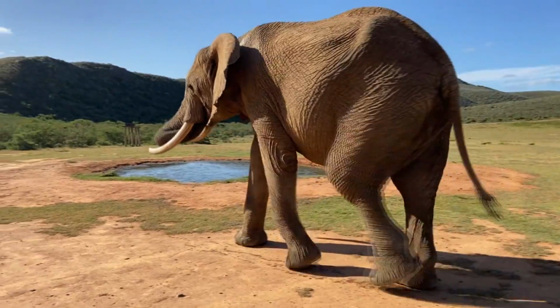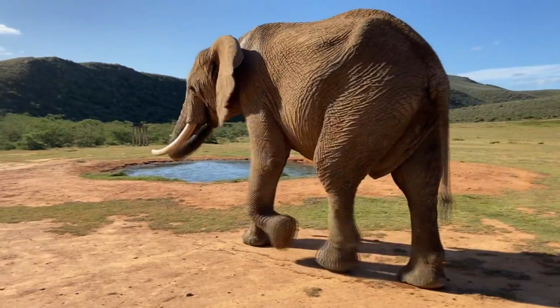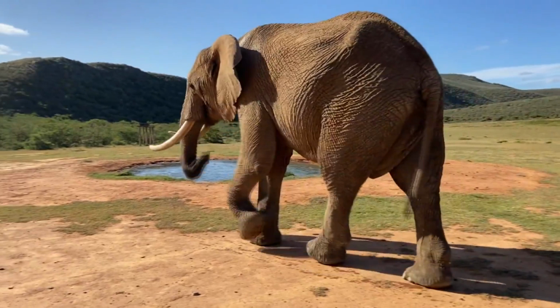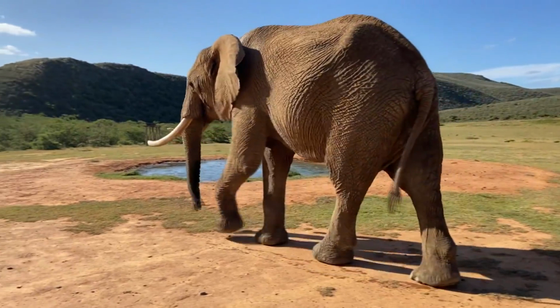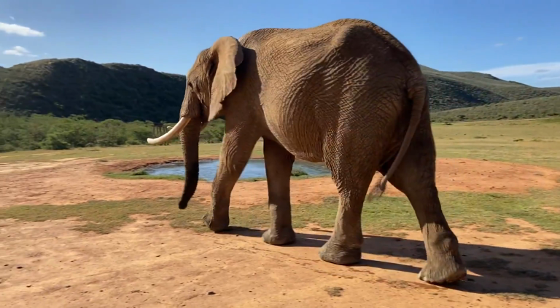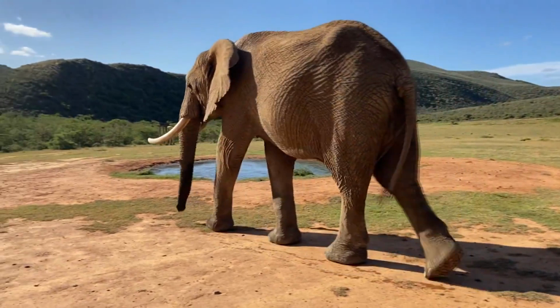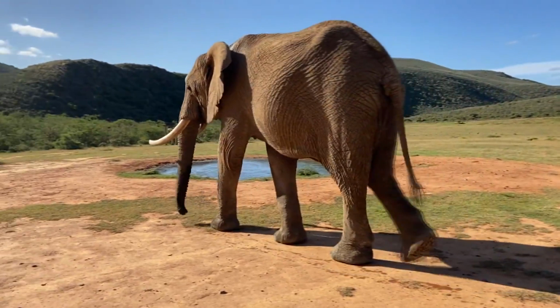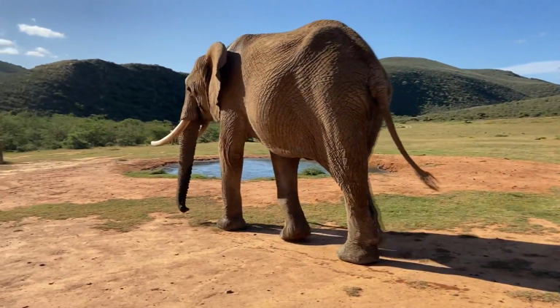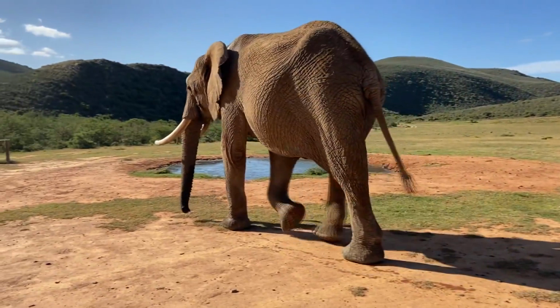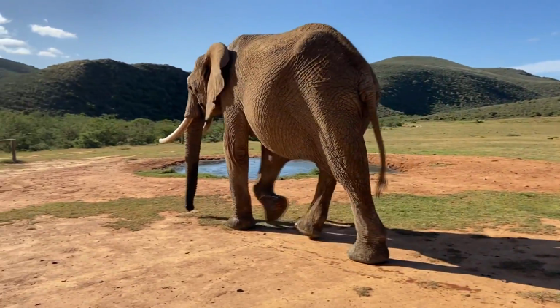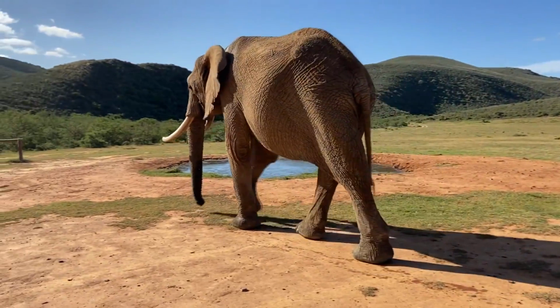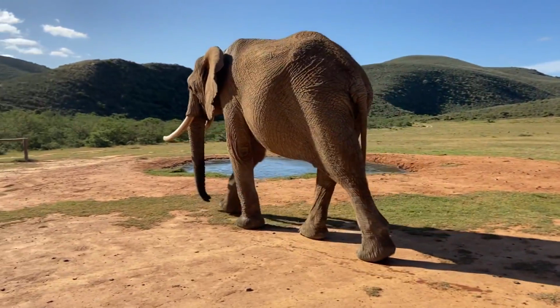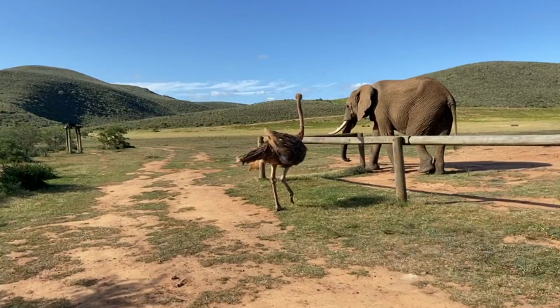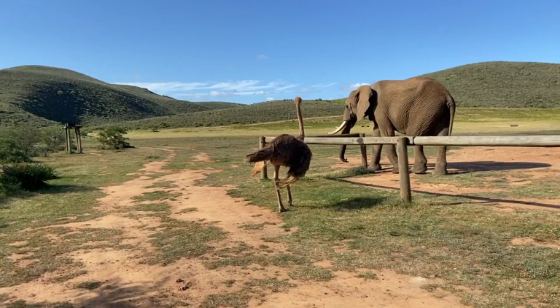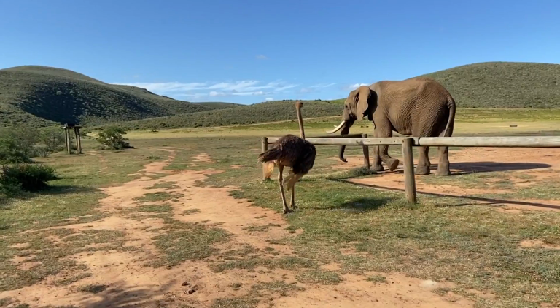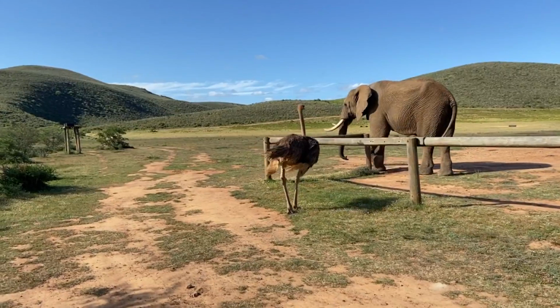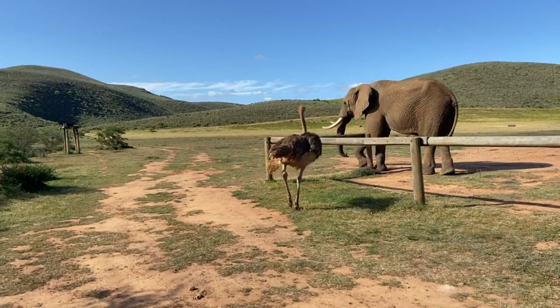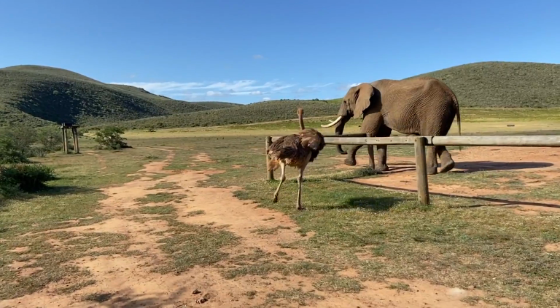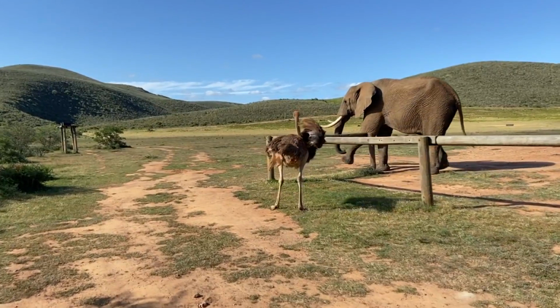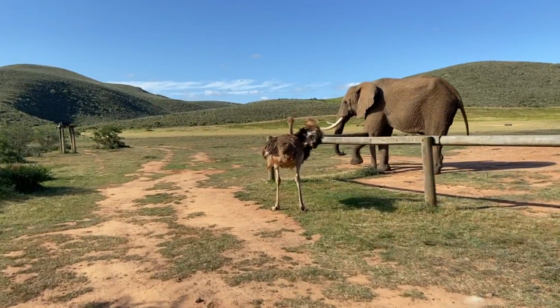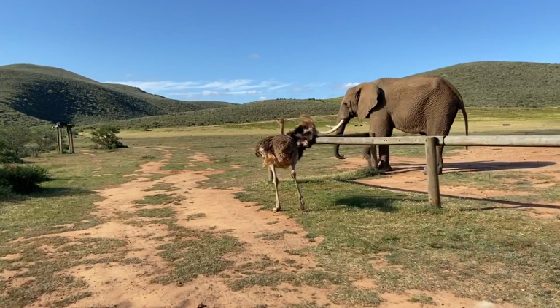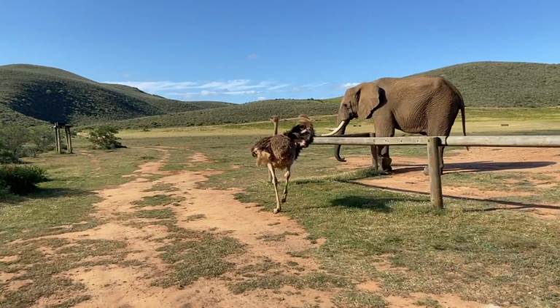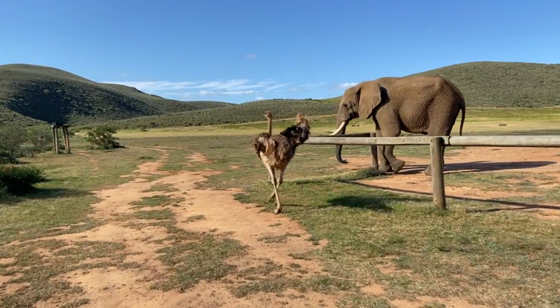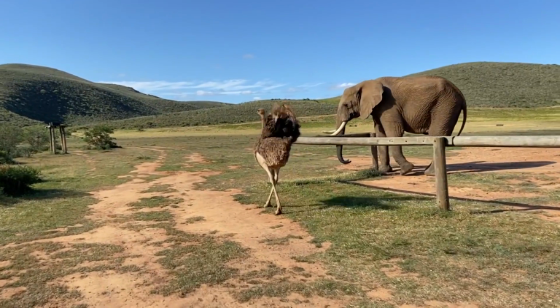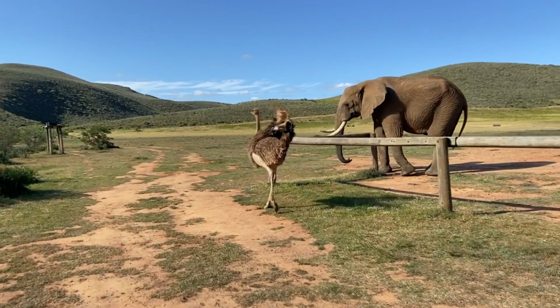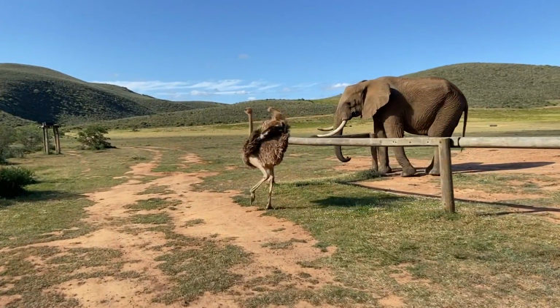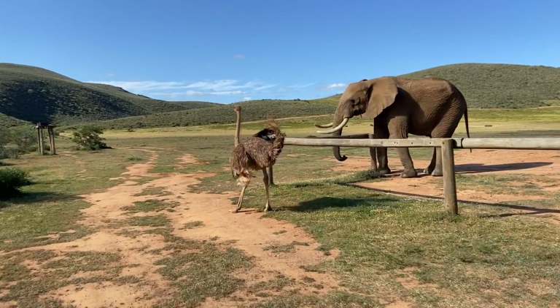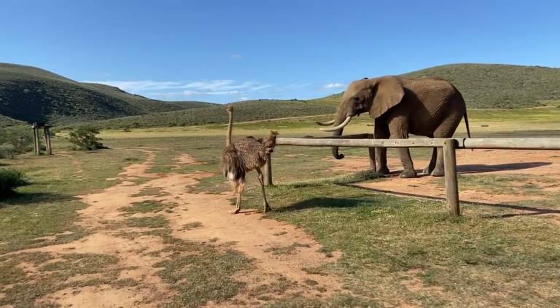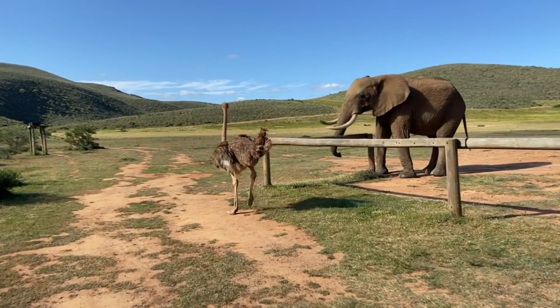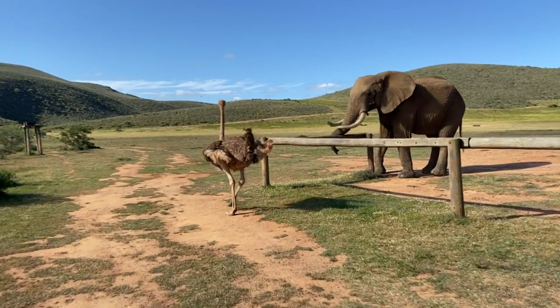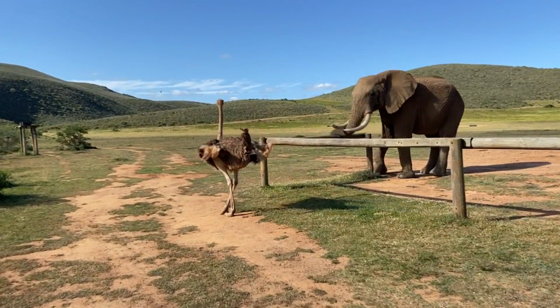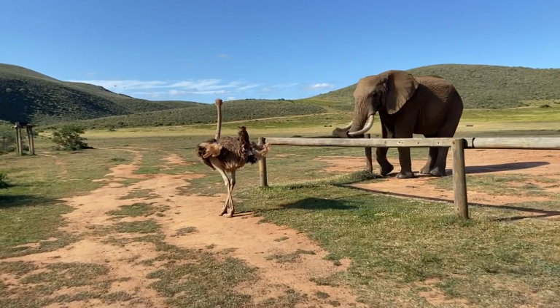And here amongst the elephants you'll find Francina, who's an ostrich that believes she's an elephant.